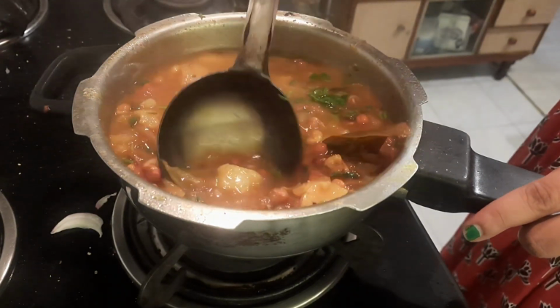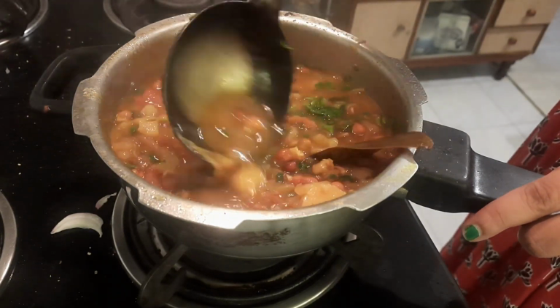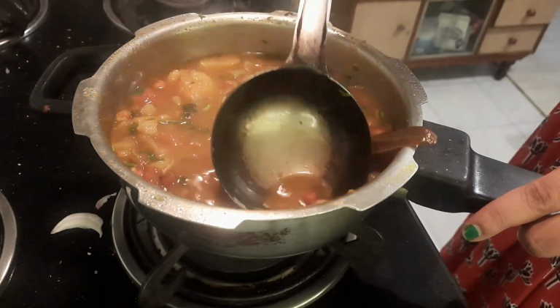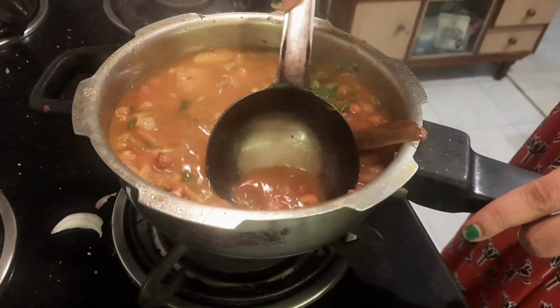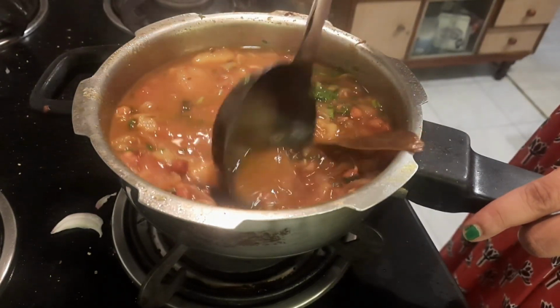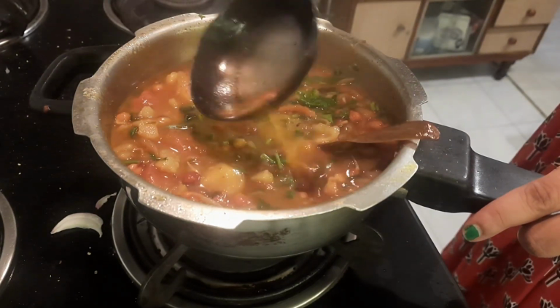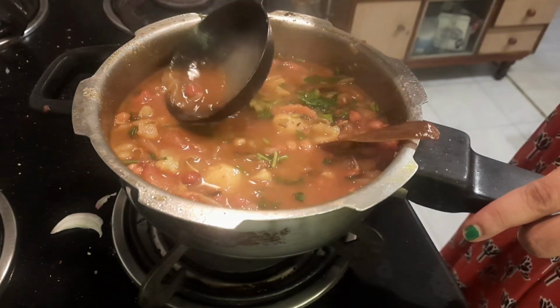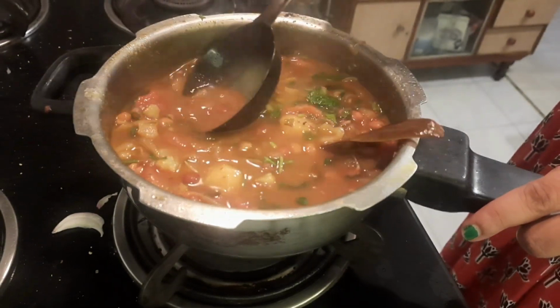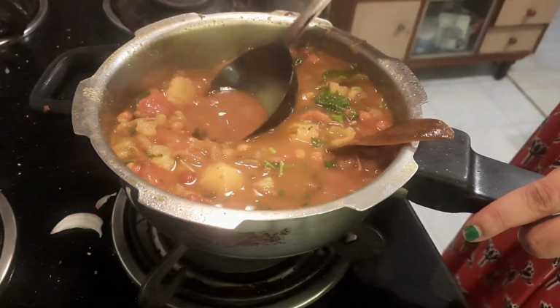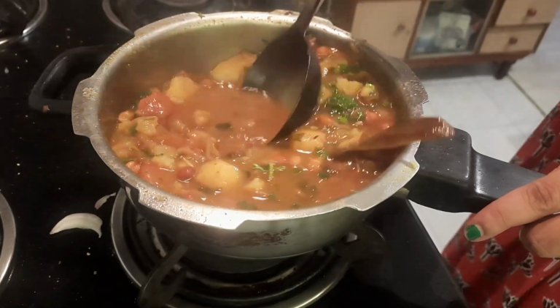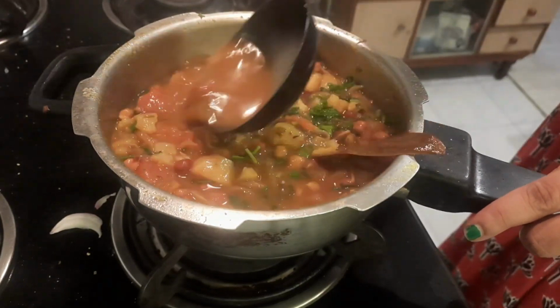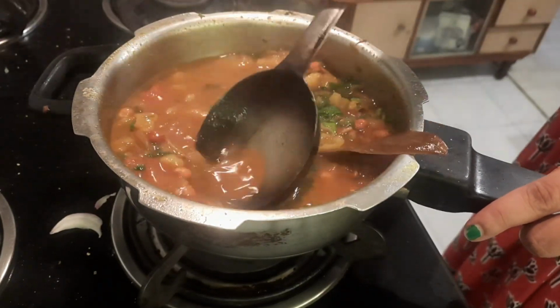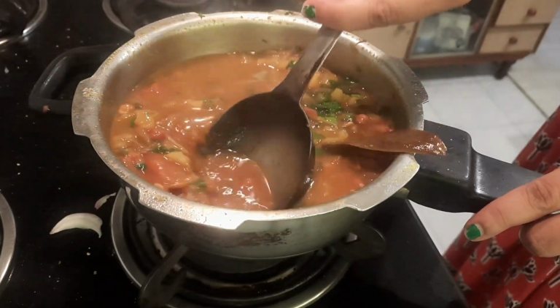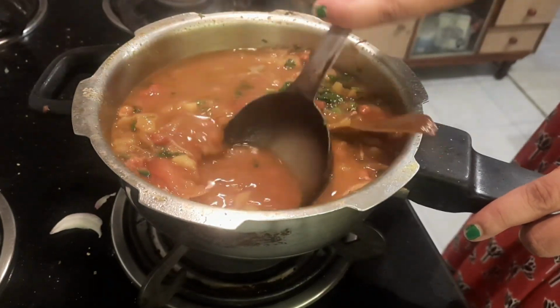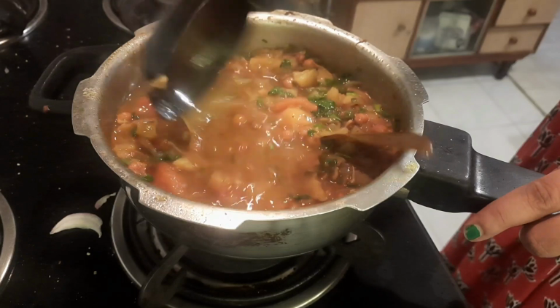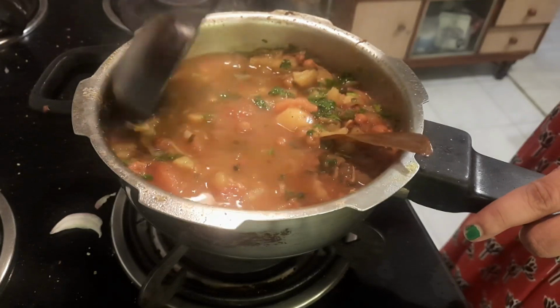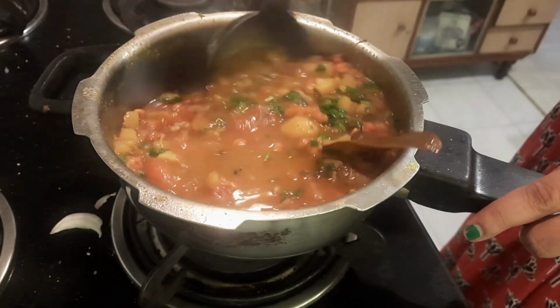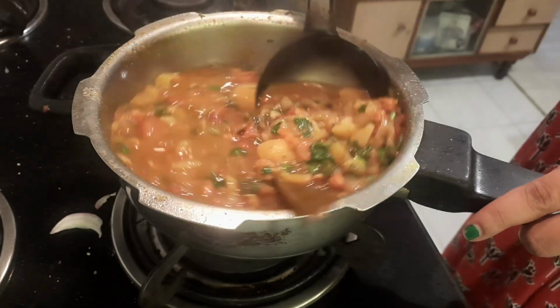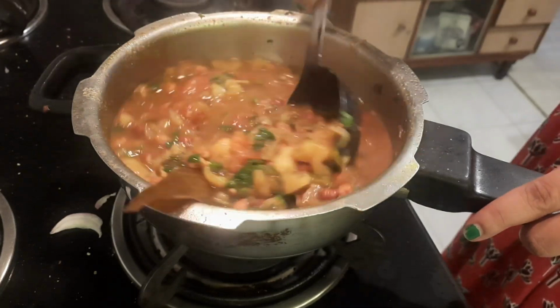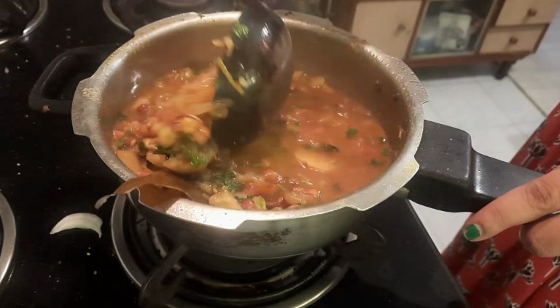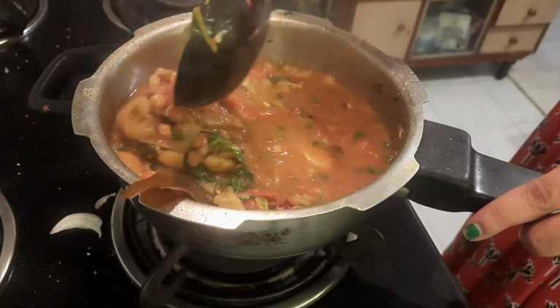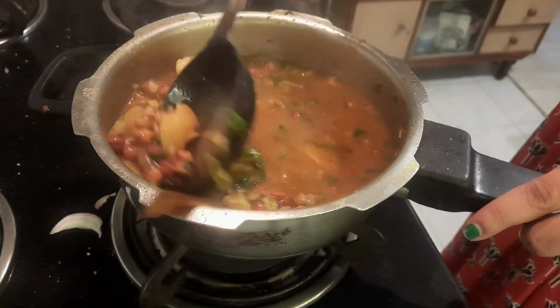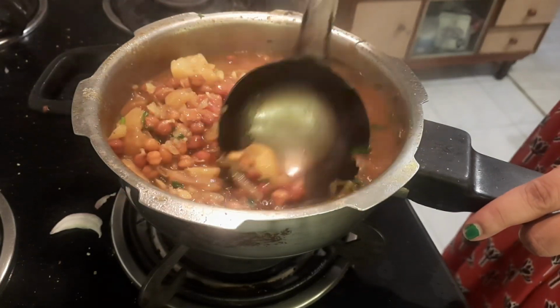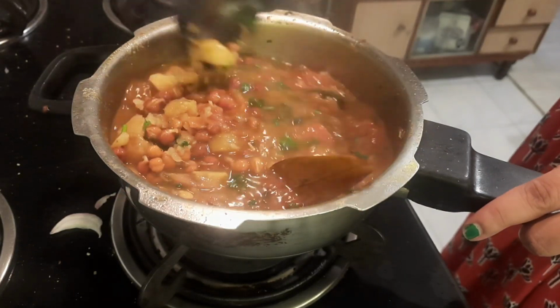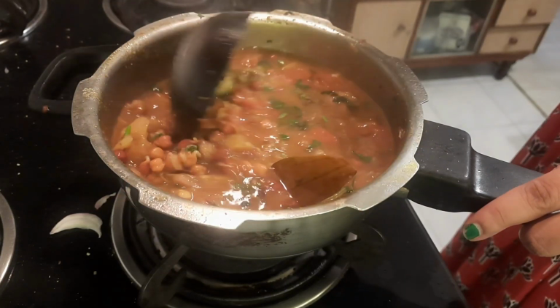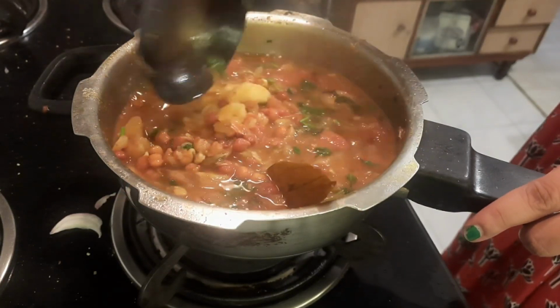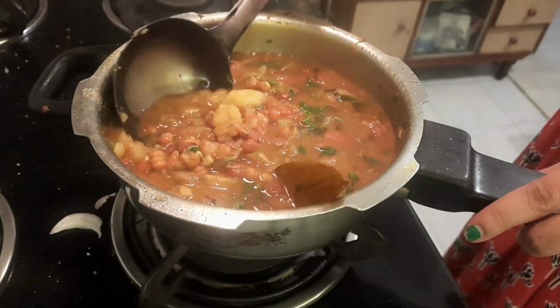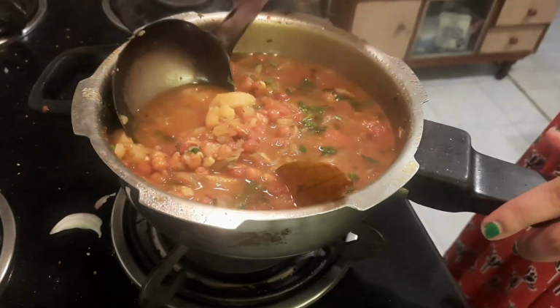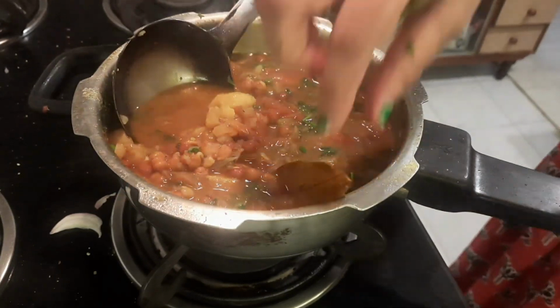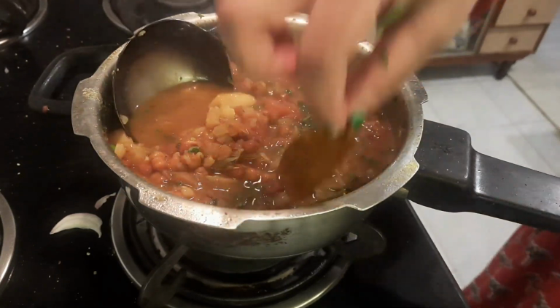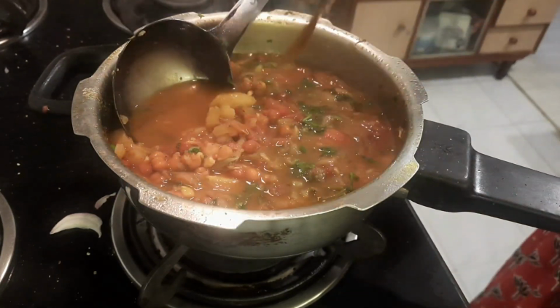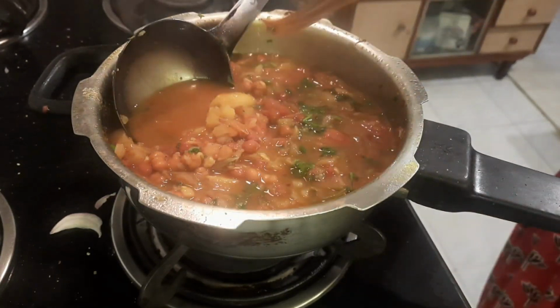Mash it a little. I have to use the water for this step.